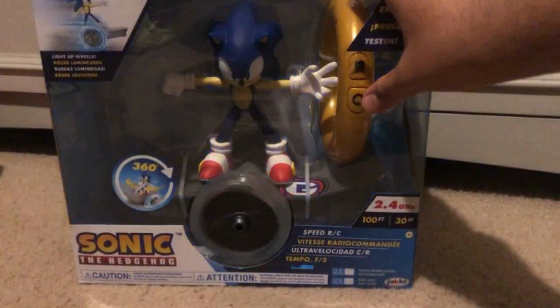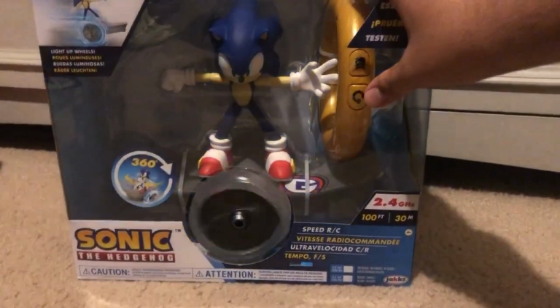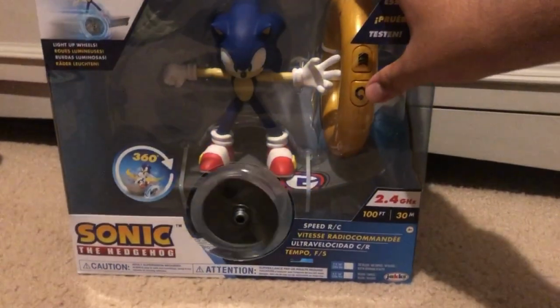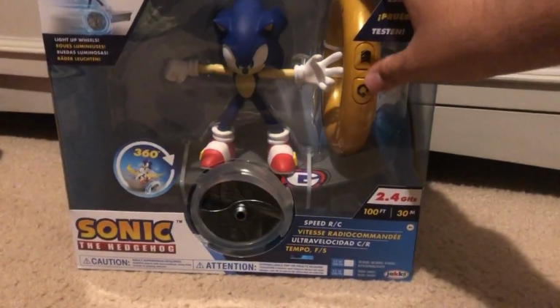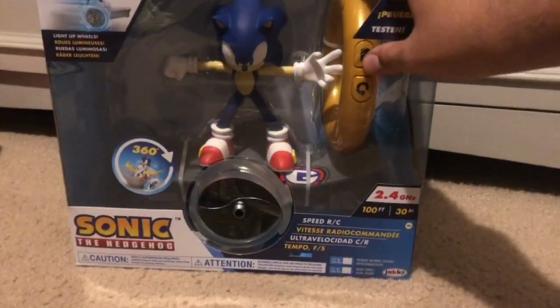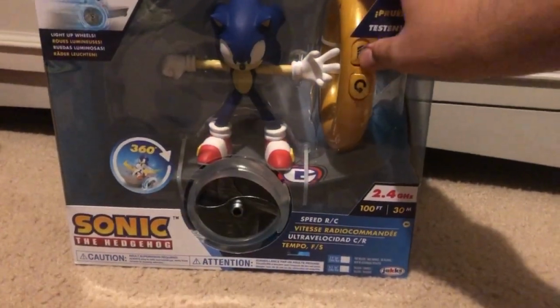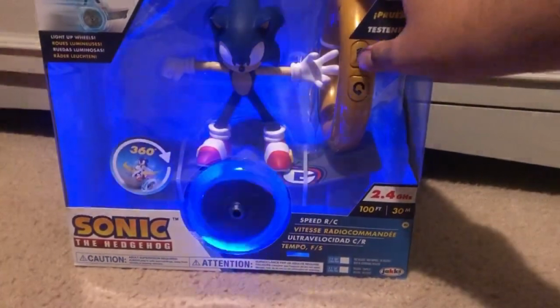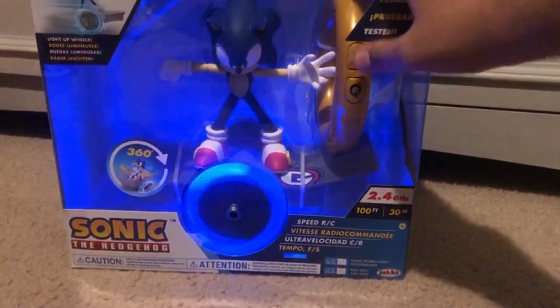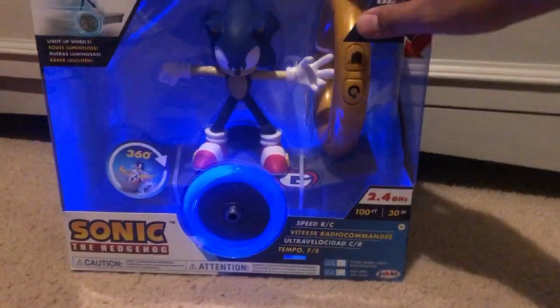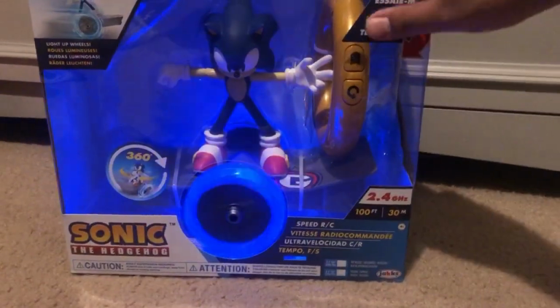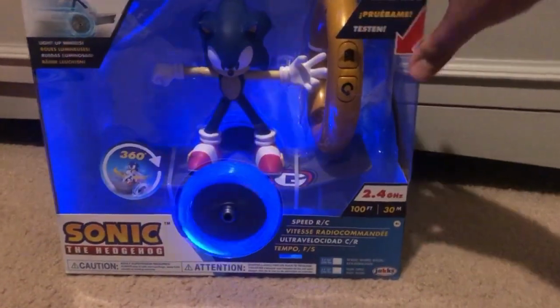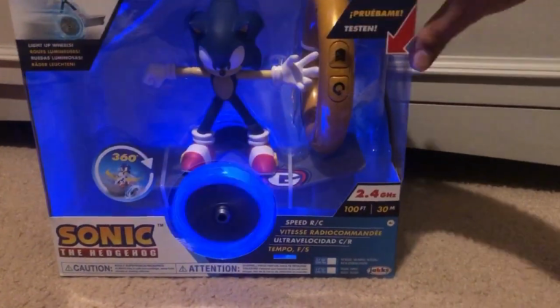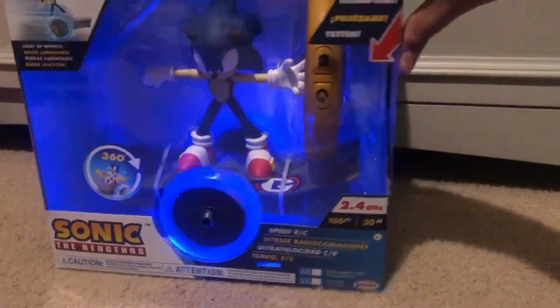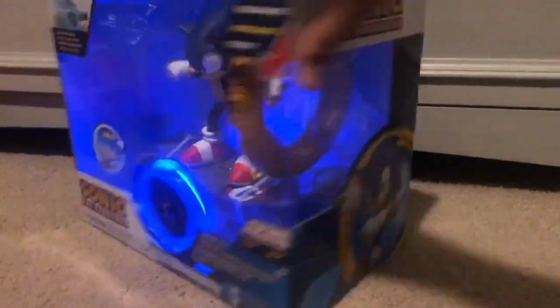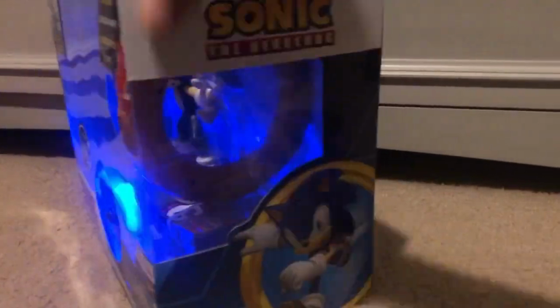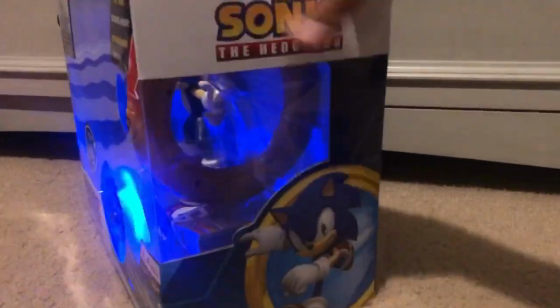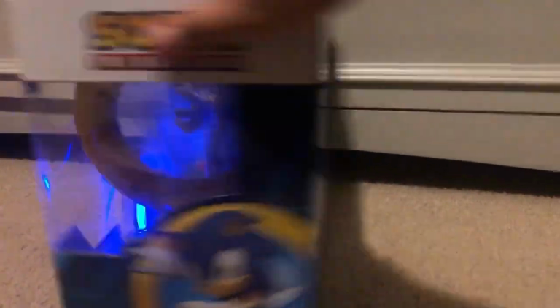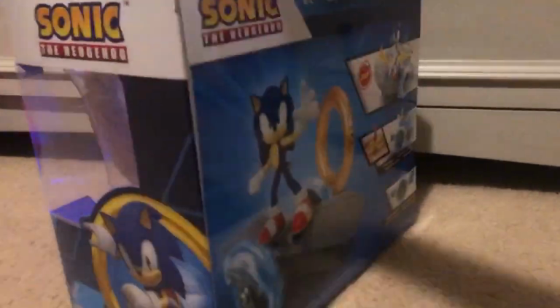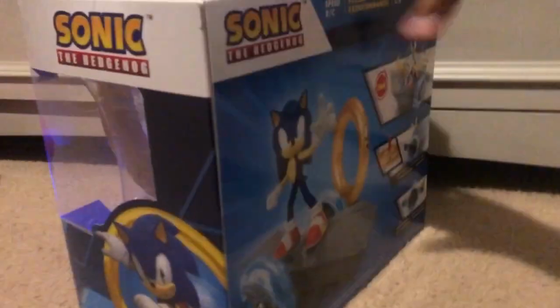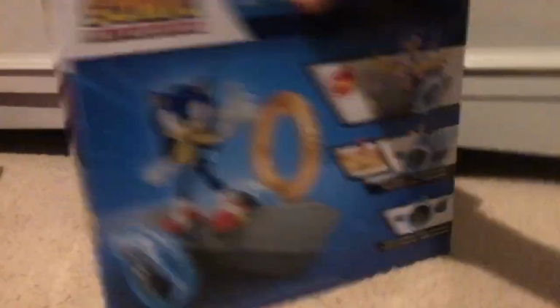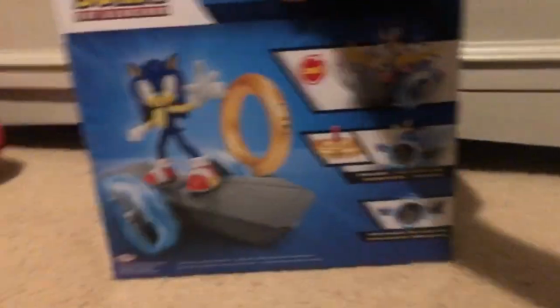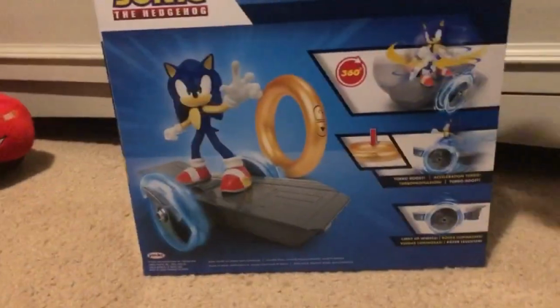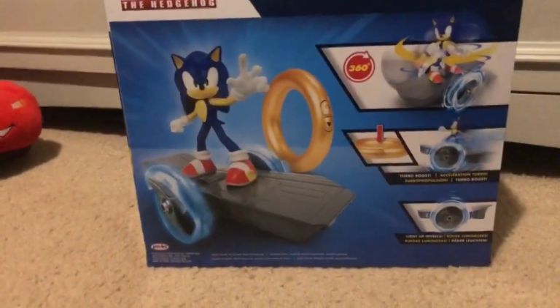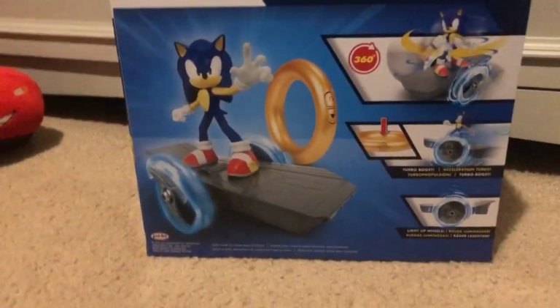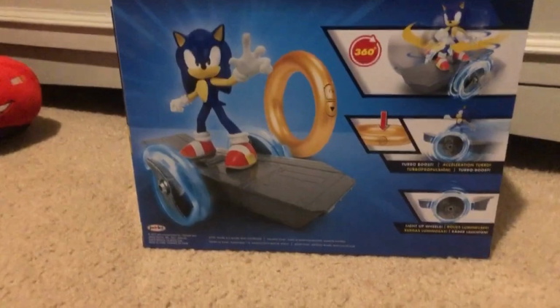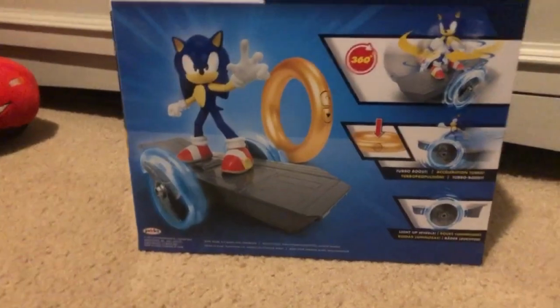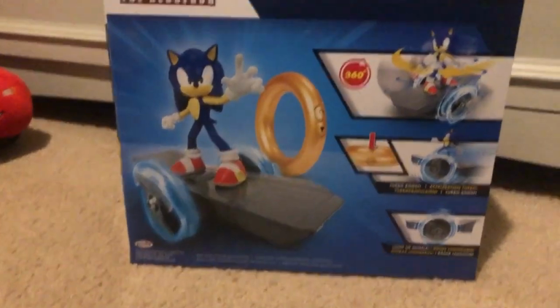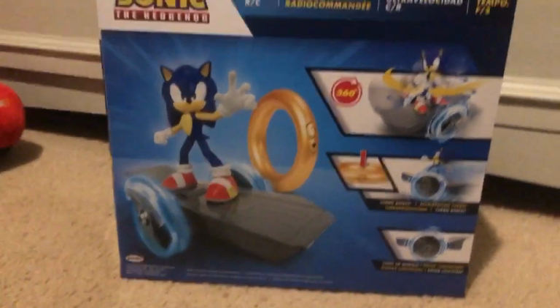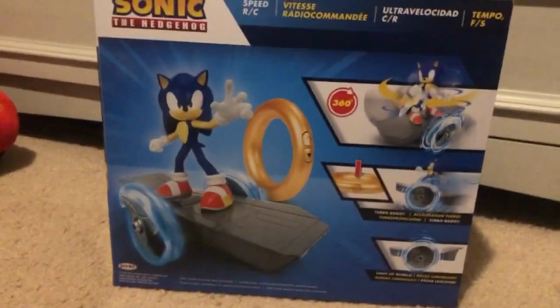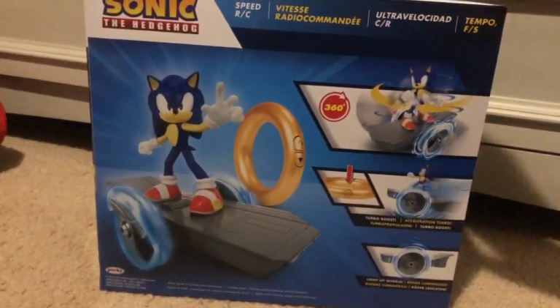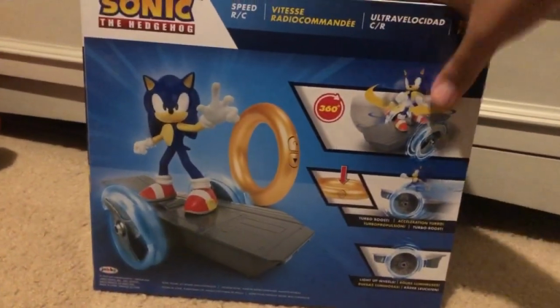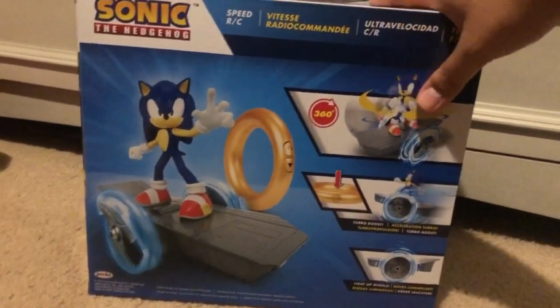It's the same as the movie one. In the back, it has the same one.